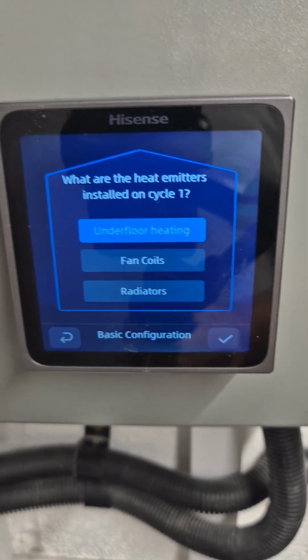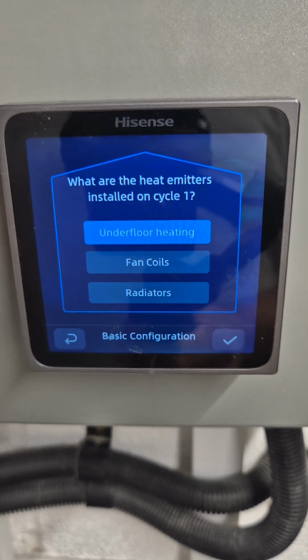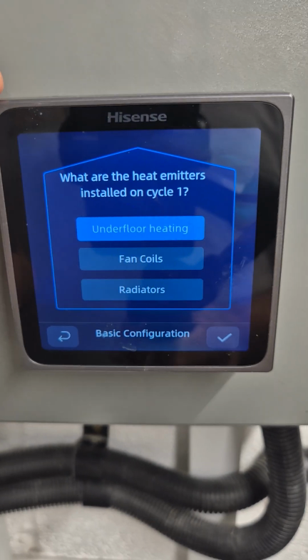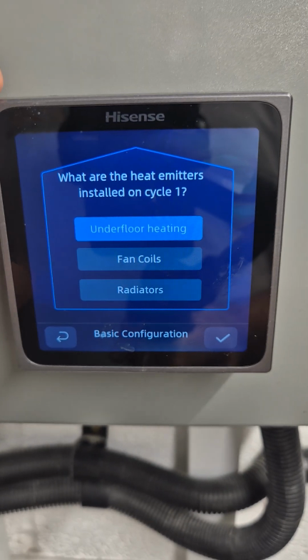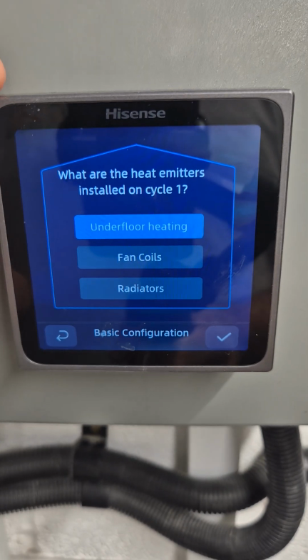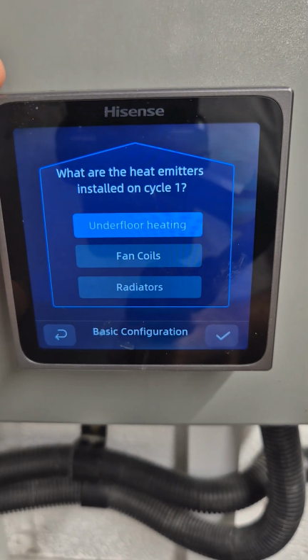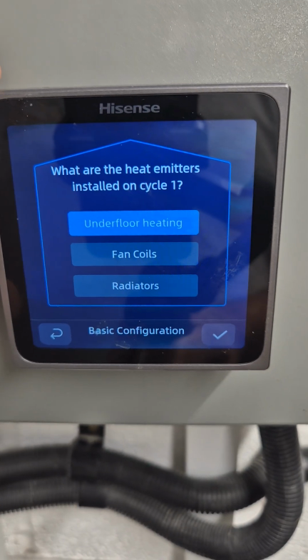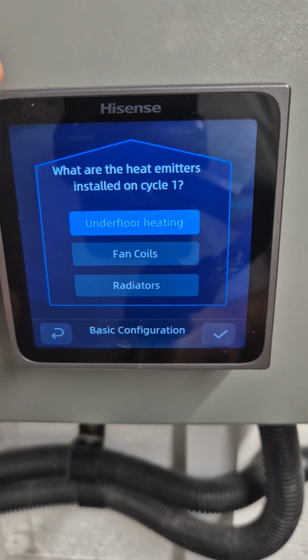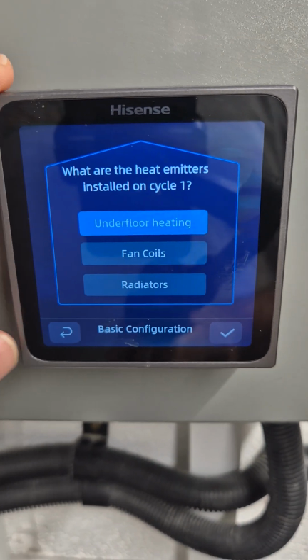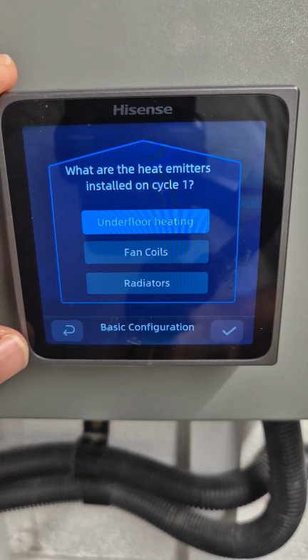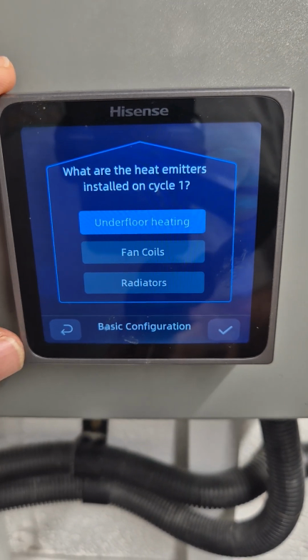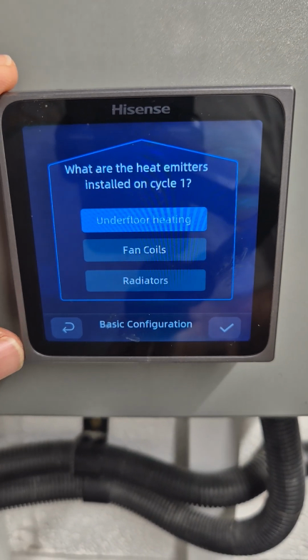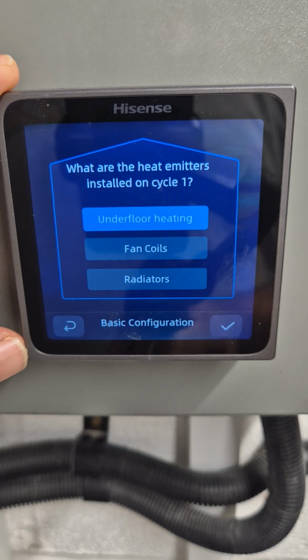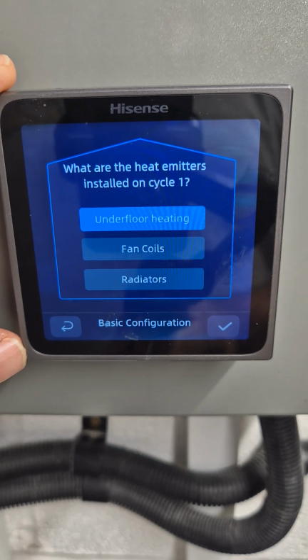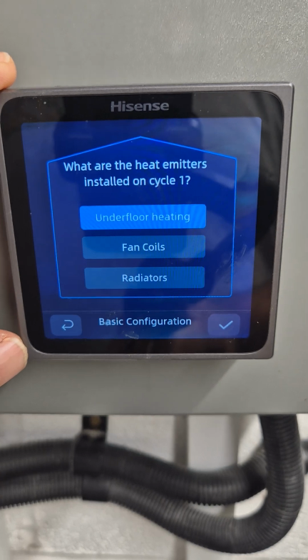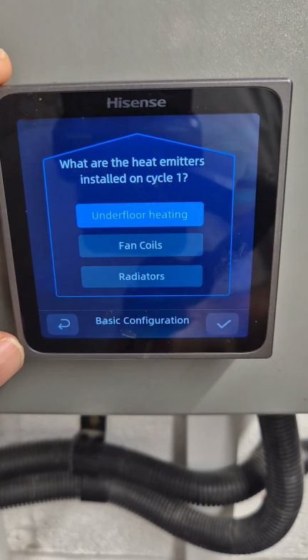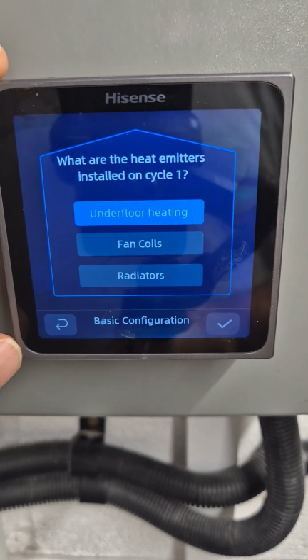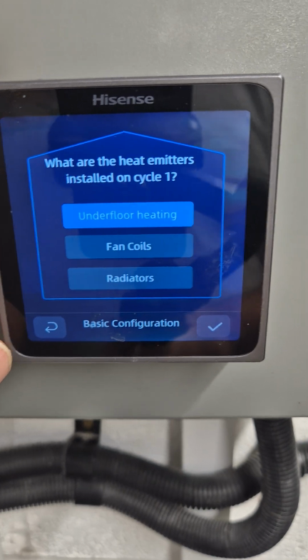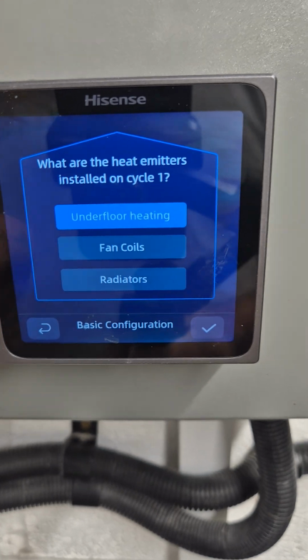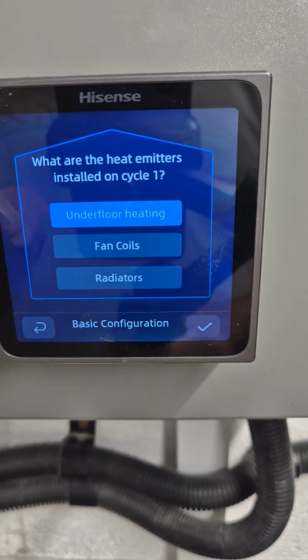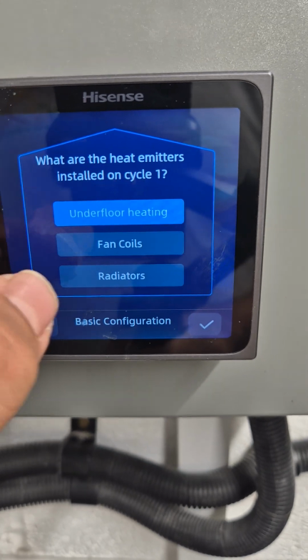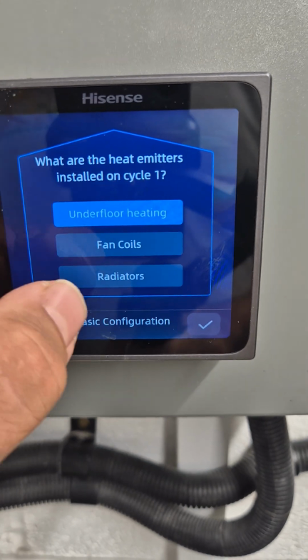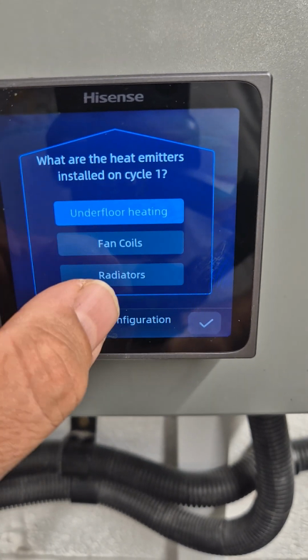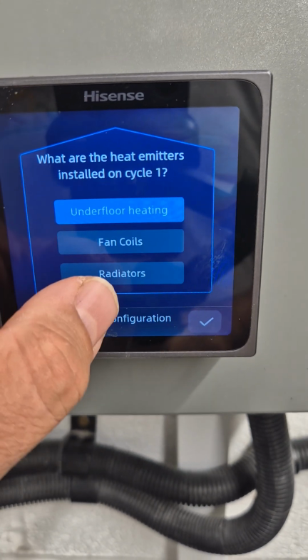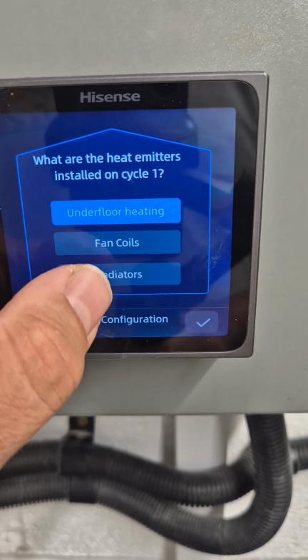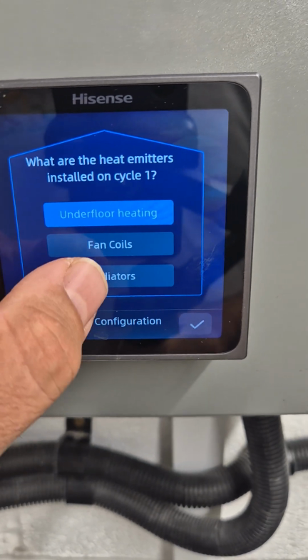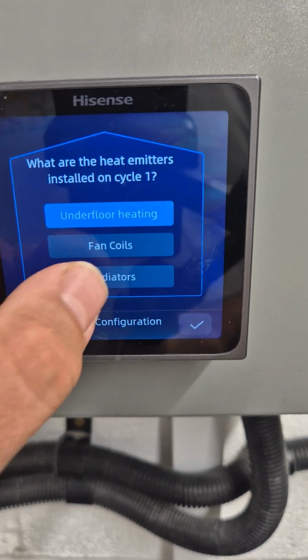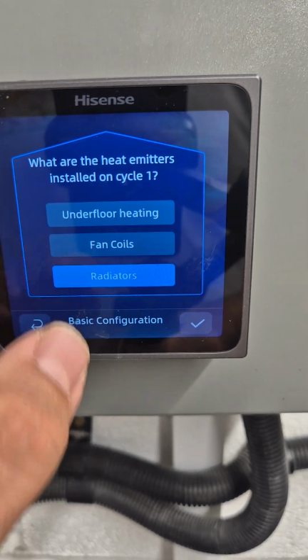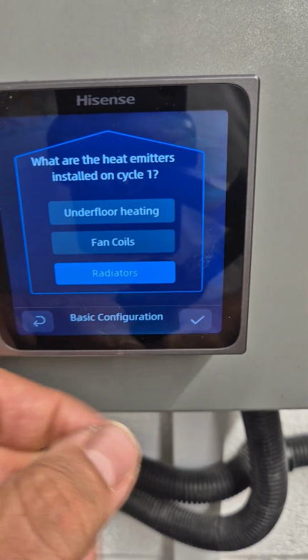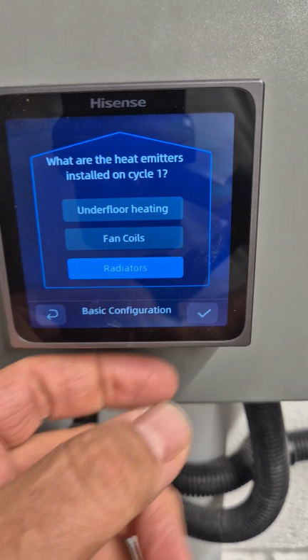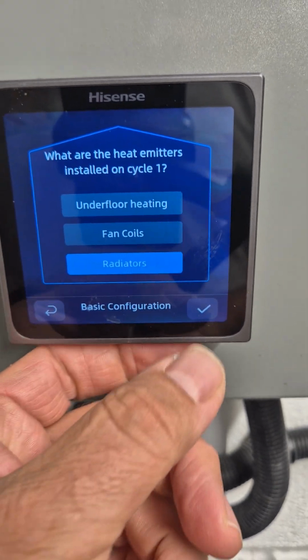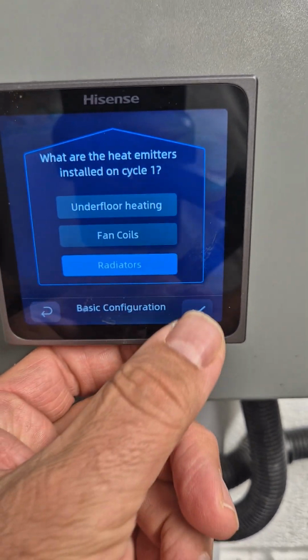Then it asks us what type of heat emitters we have on this one cycle. We're going to select radiators.